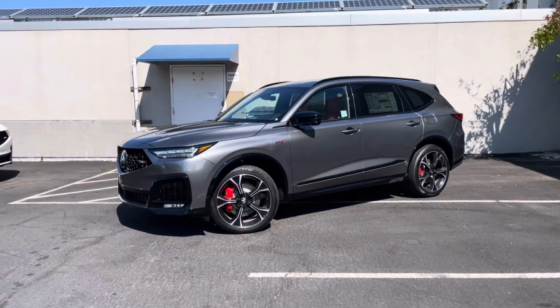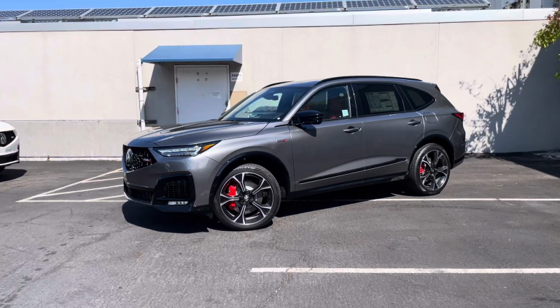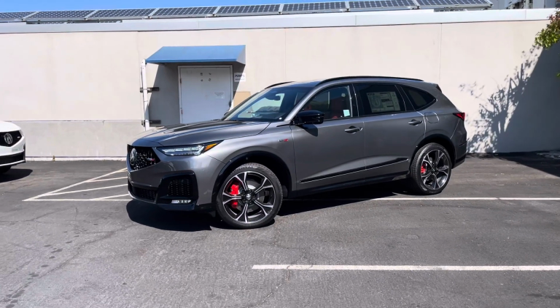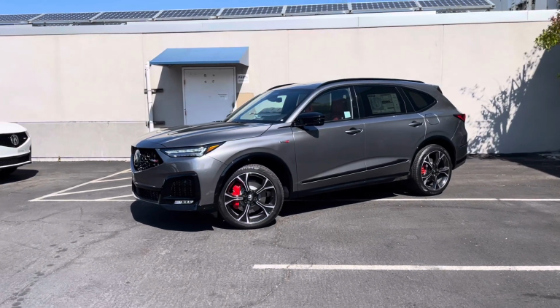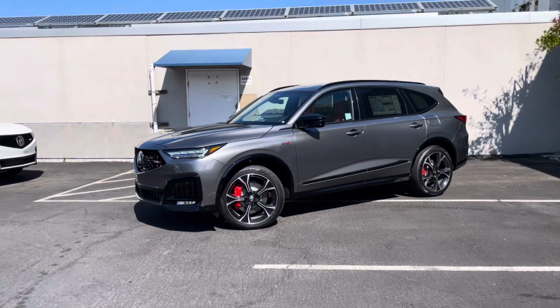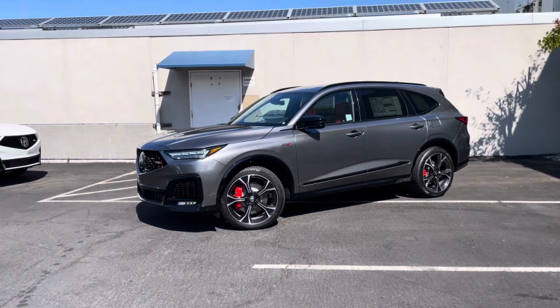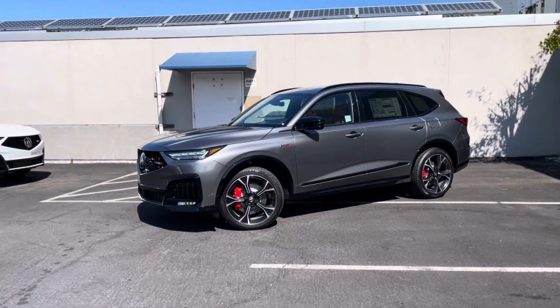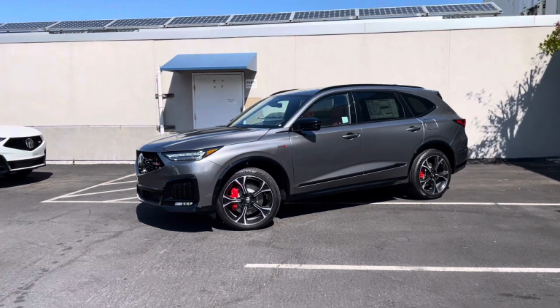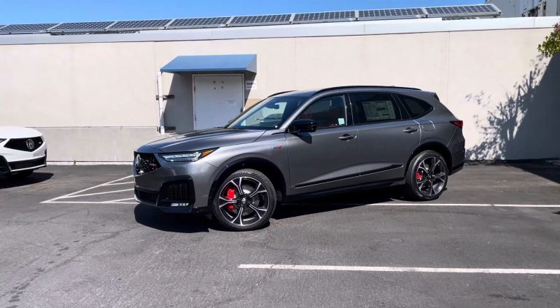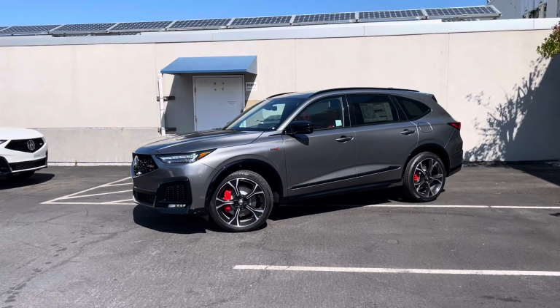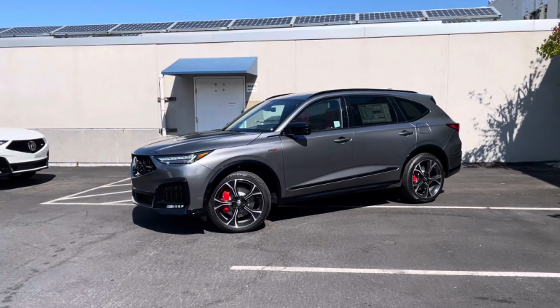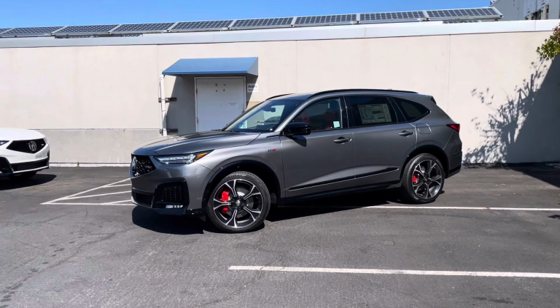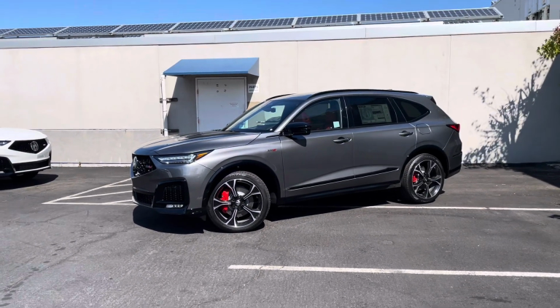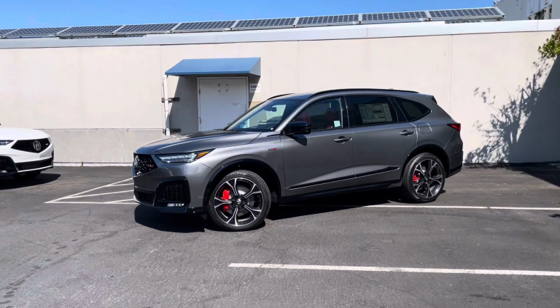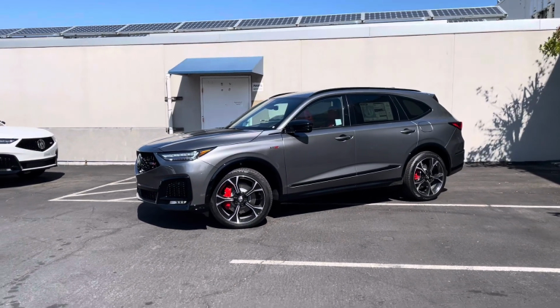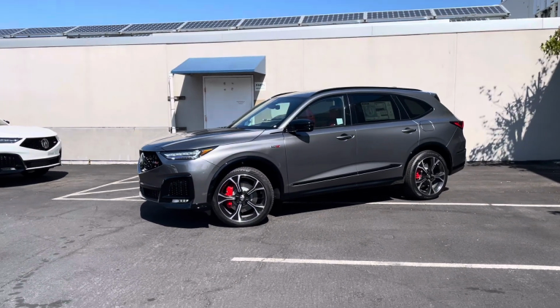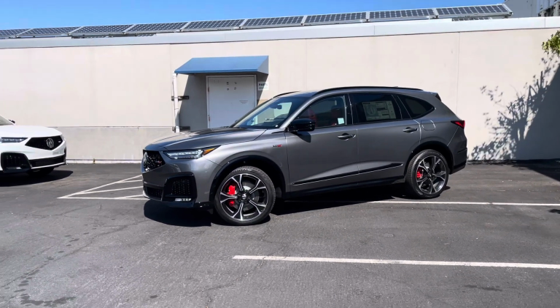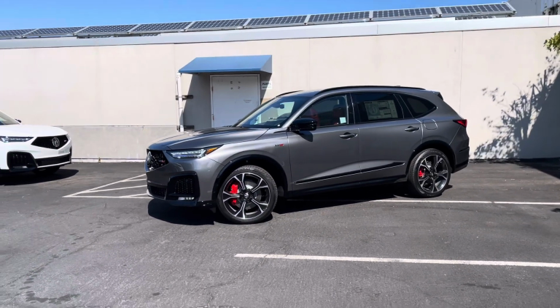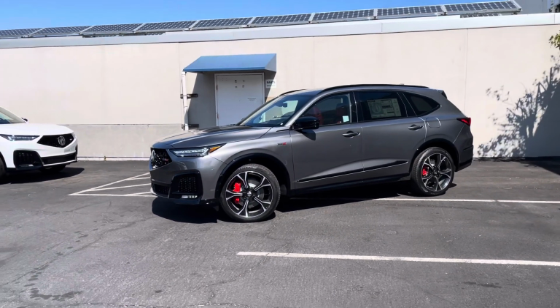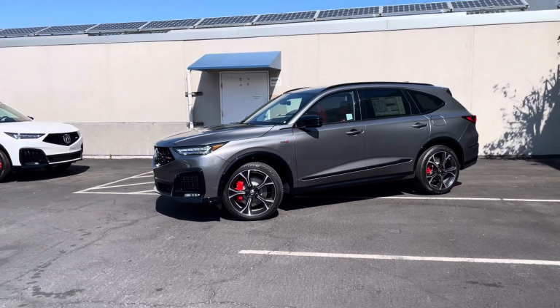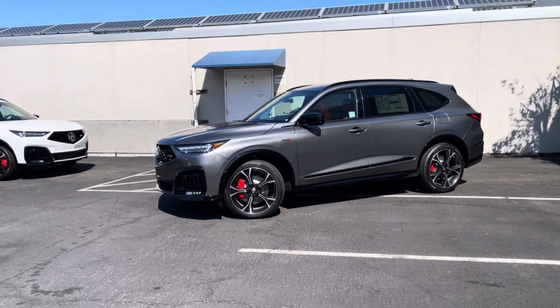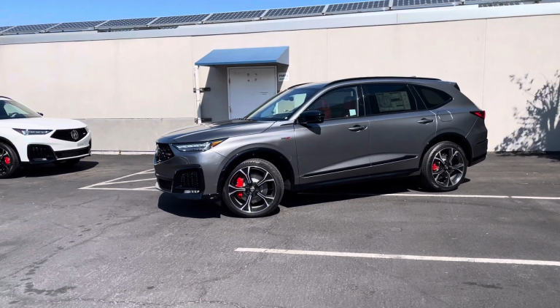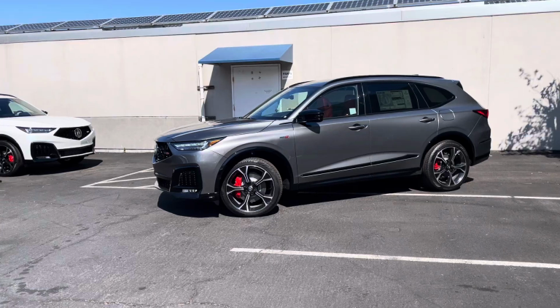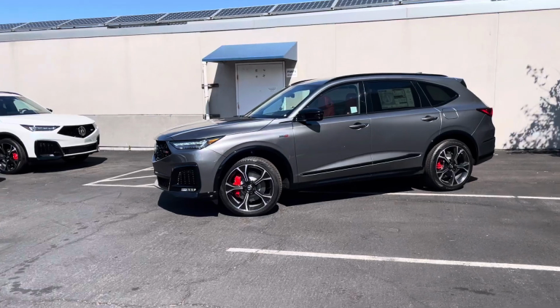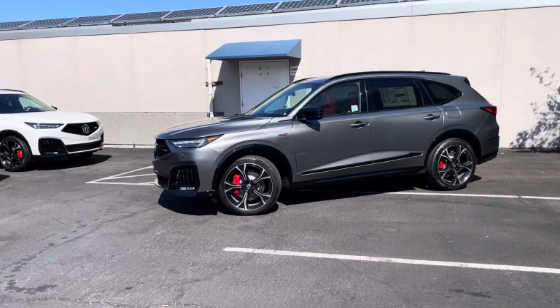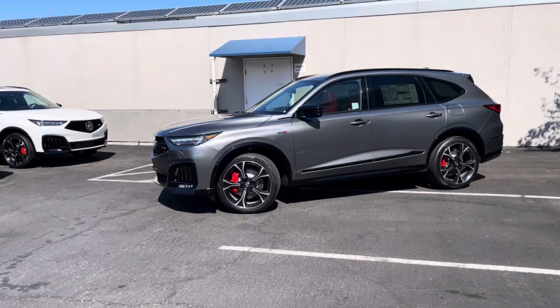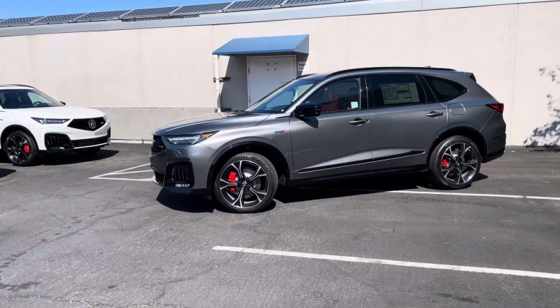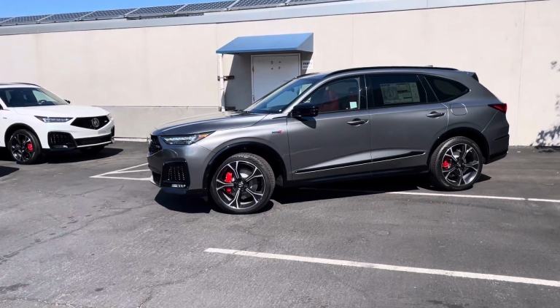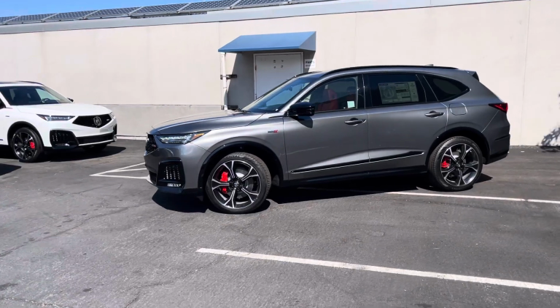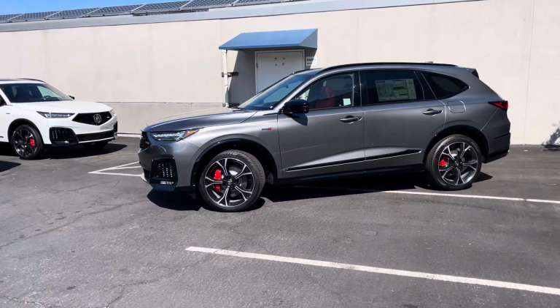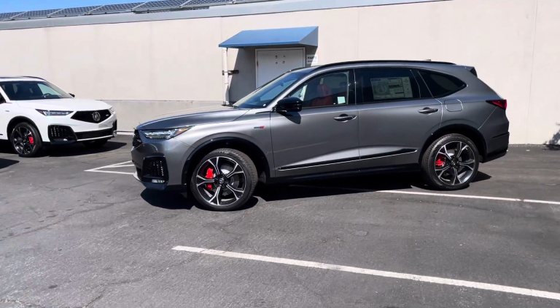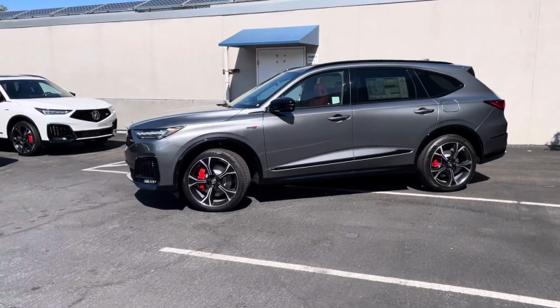Hello, my name is James and I'm a product specialist here at Marin Acura in Corte Madera, California.